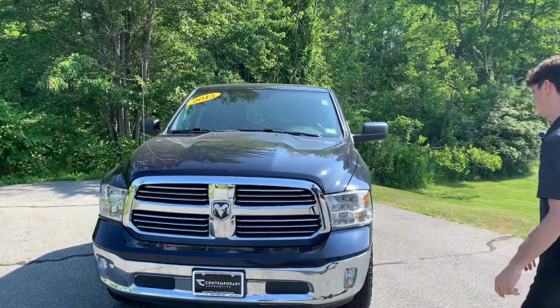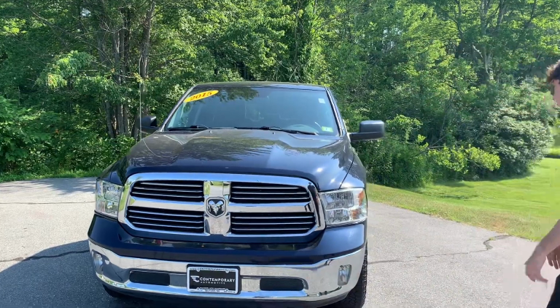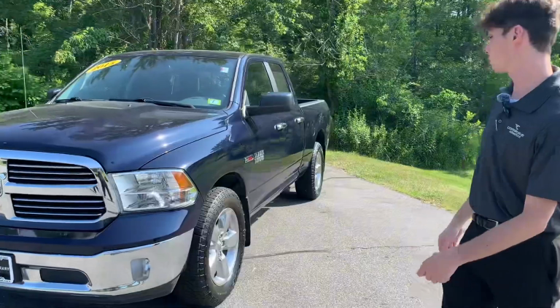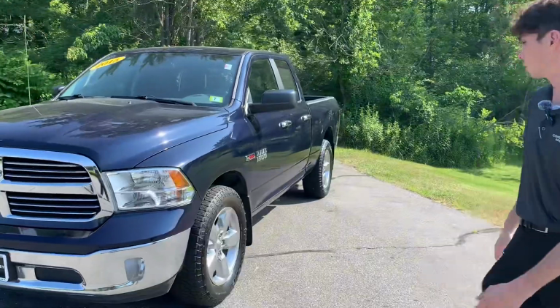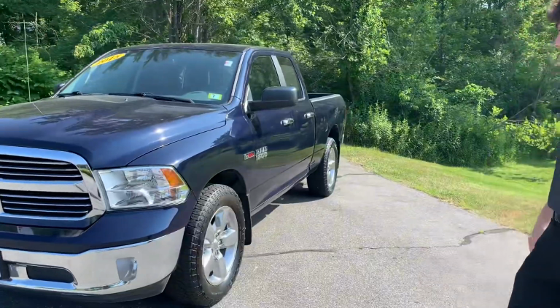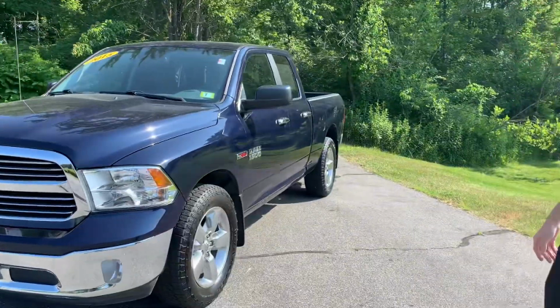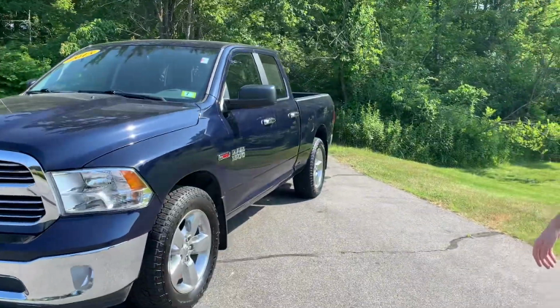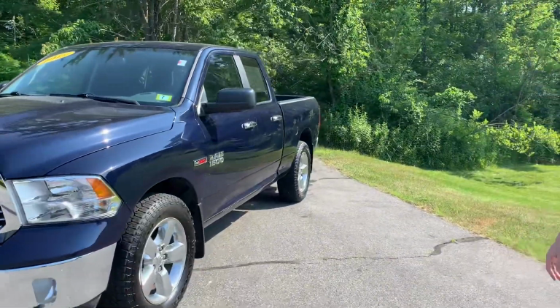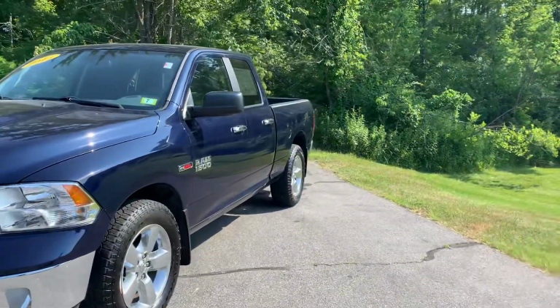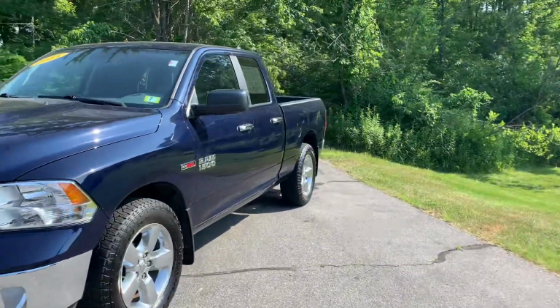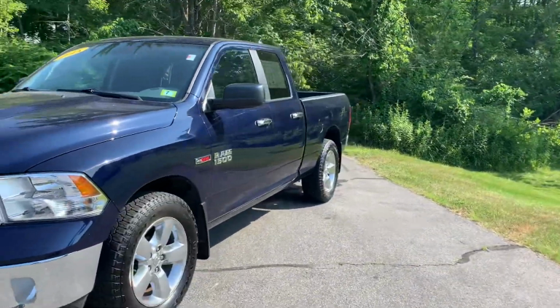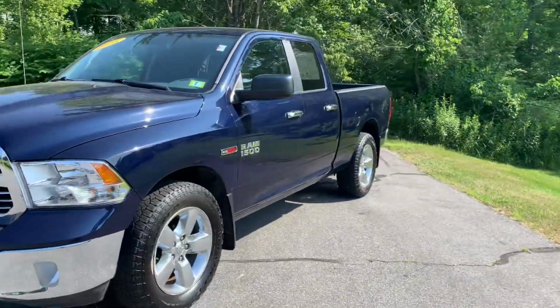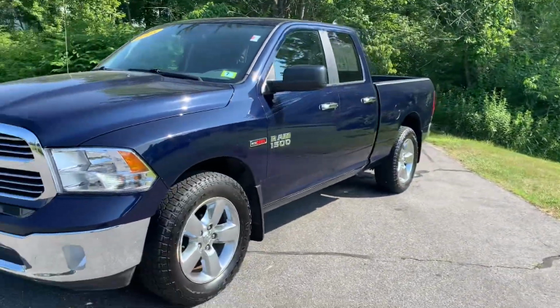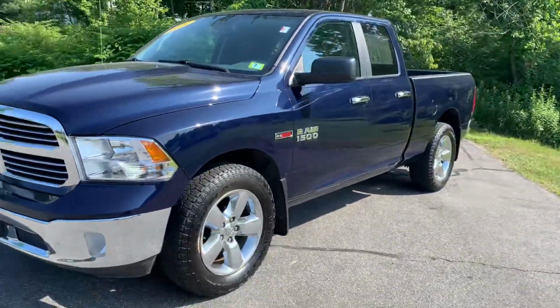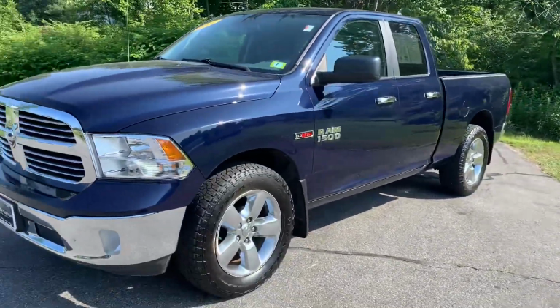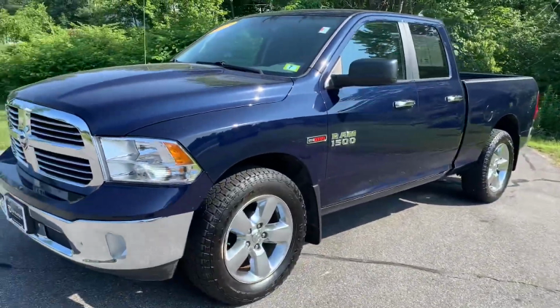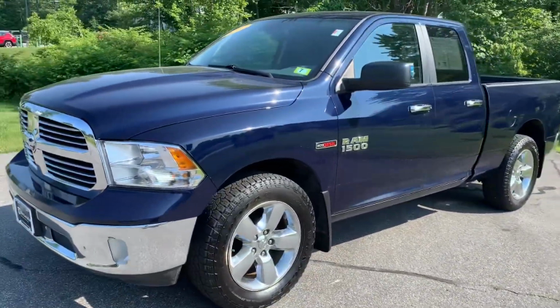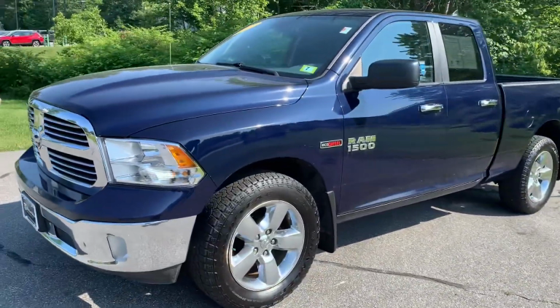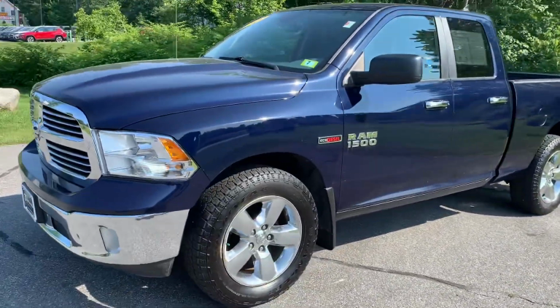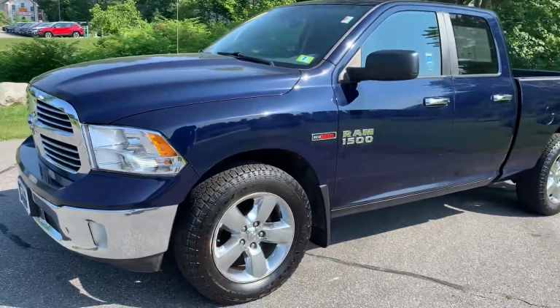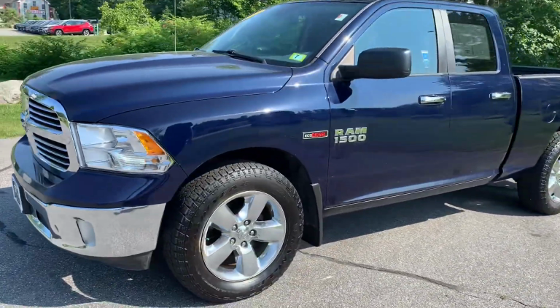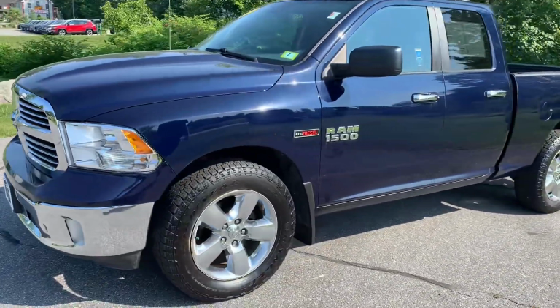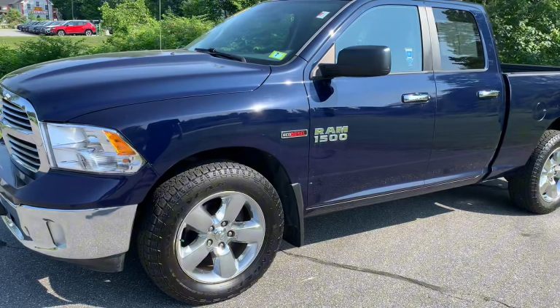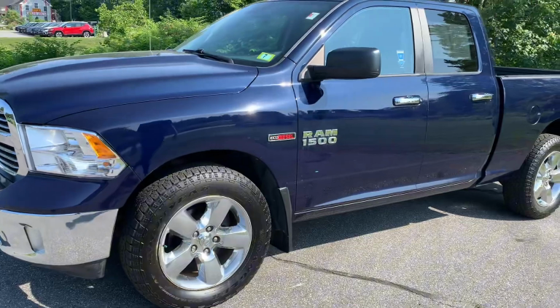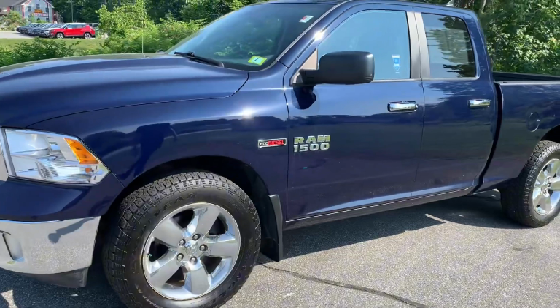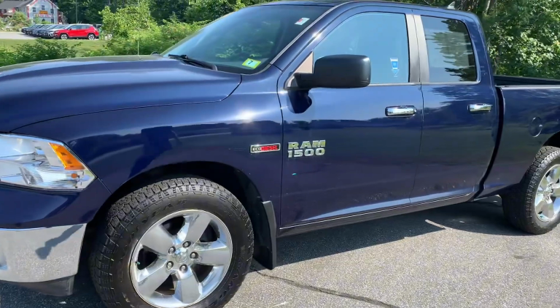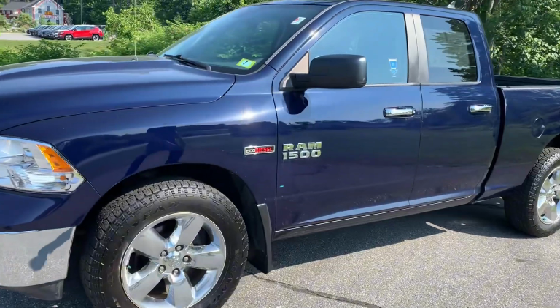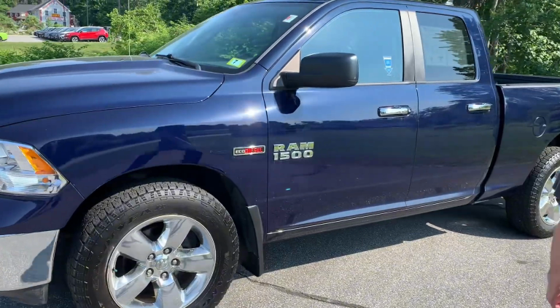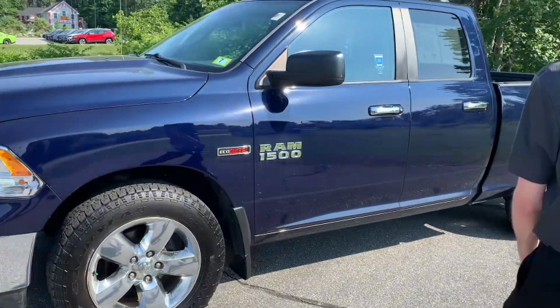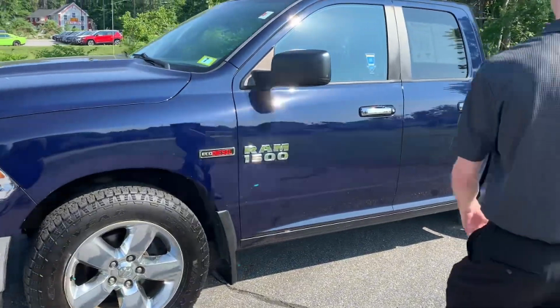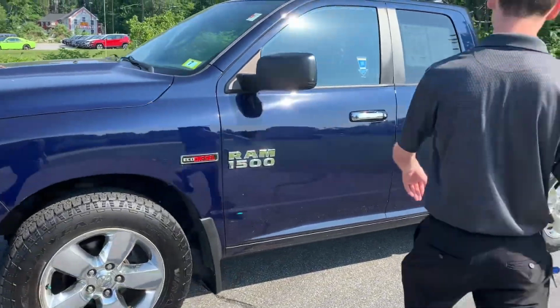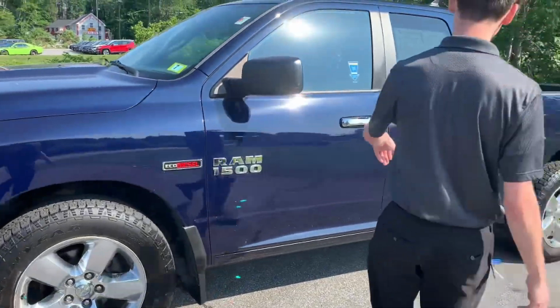Come around the side. This thing is a 2015, just hit 100,000 miles. Super clean.